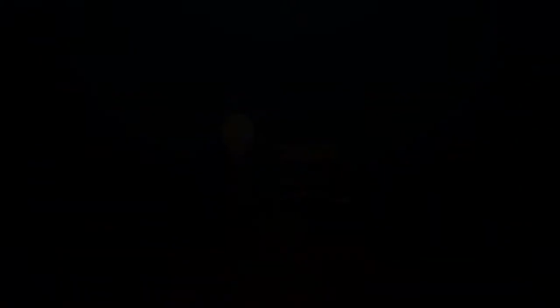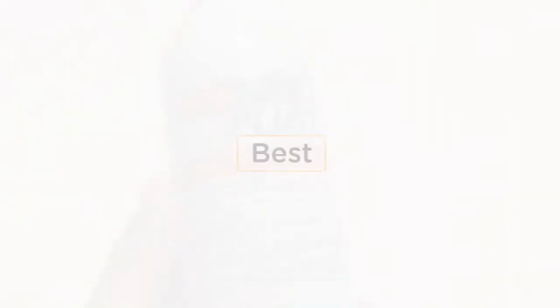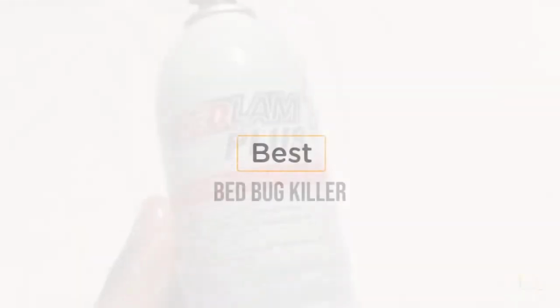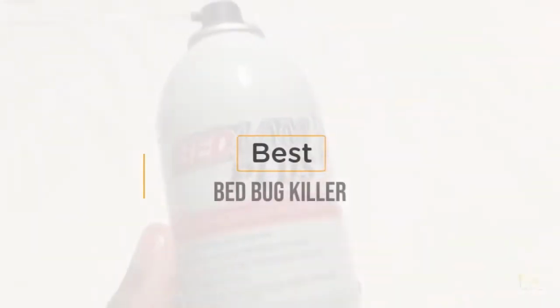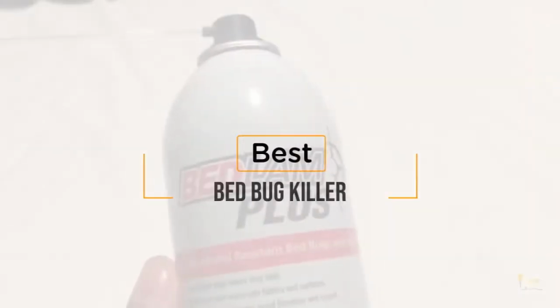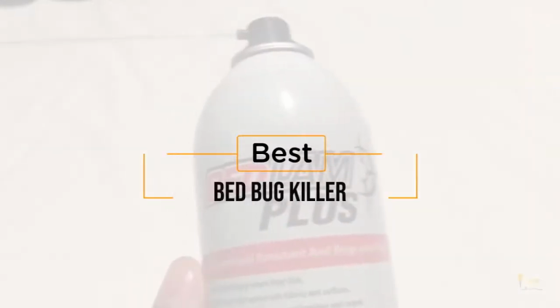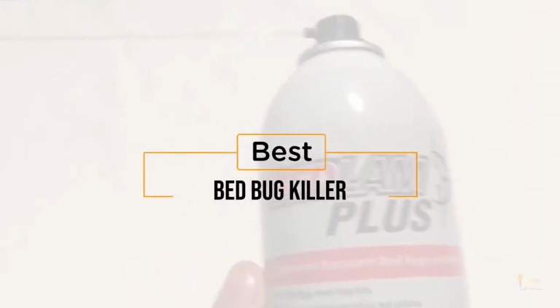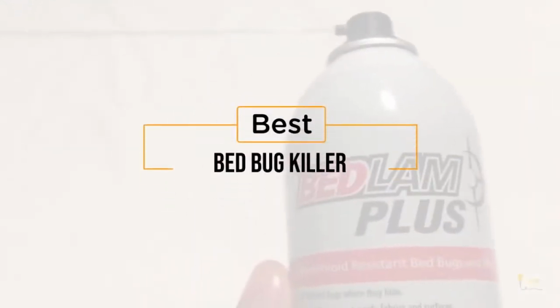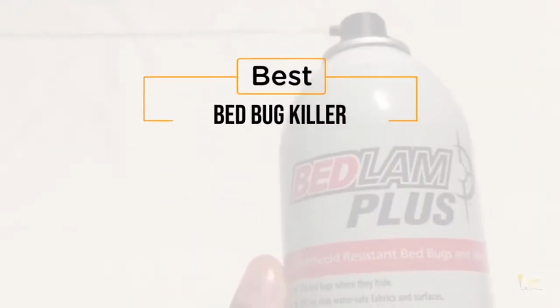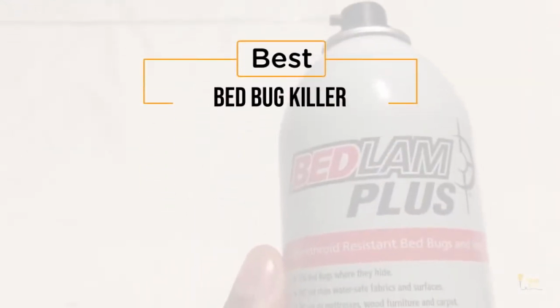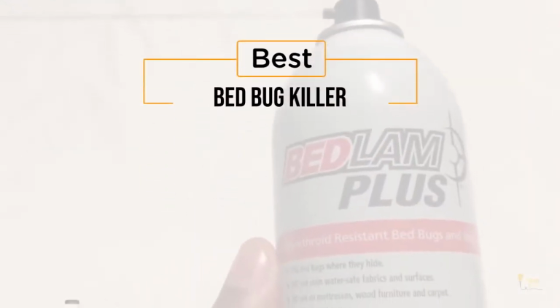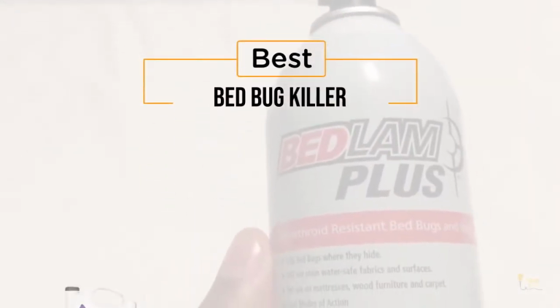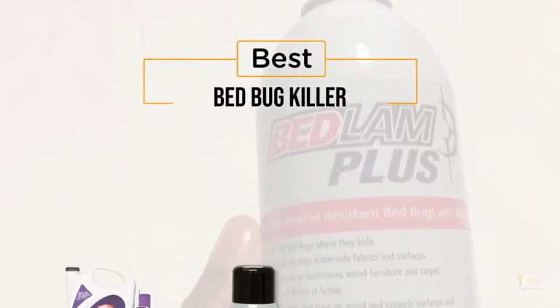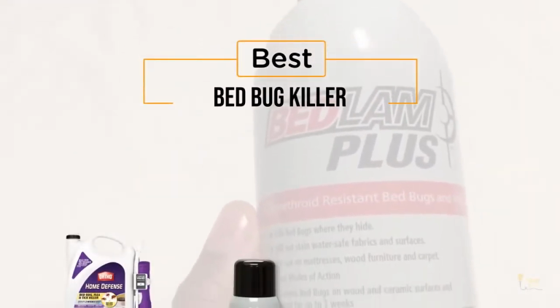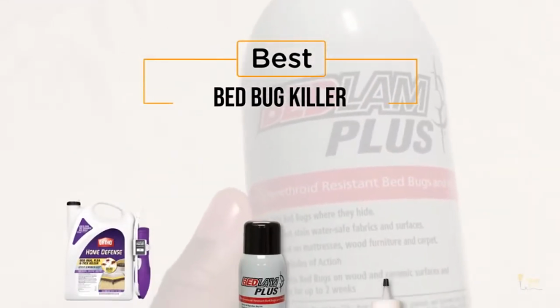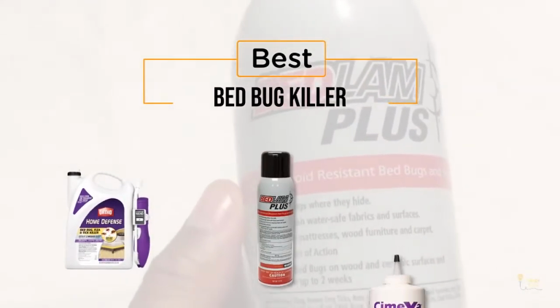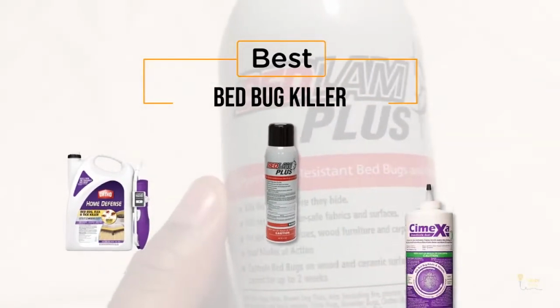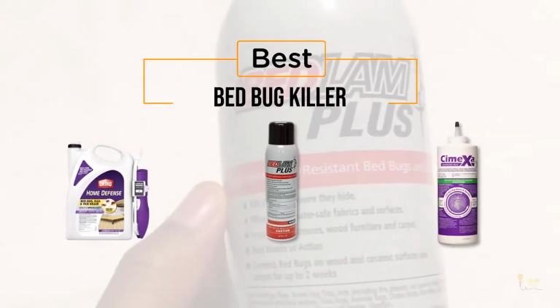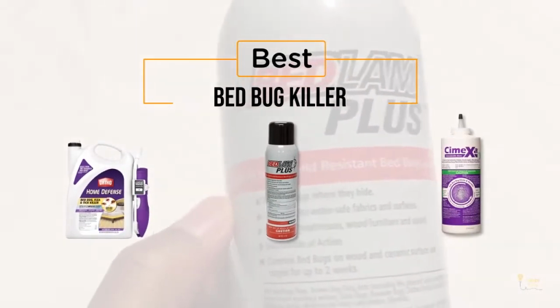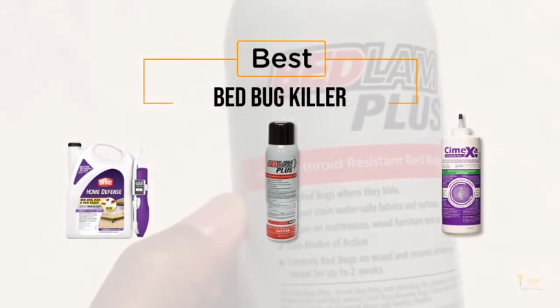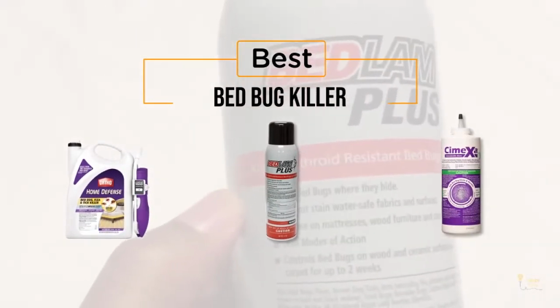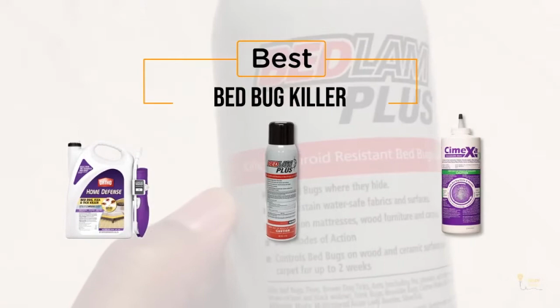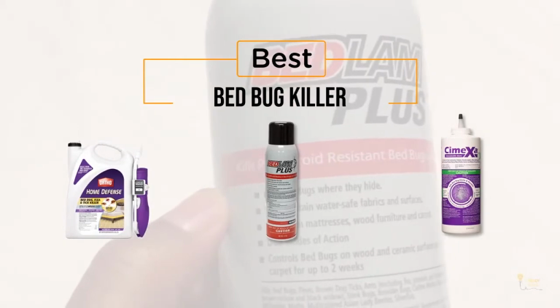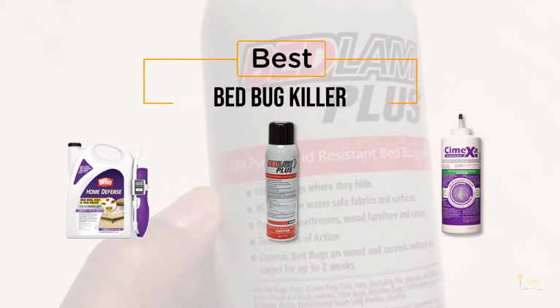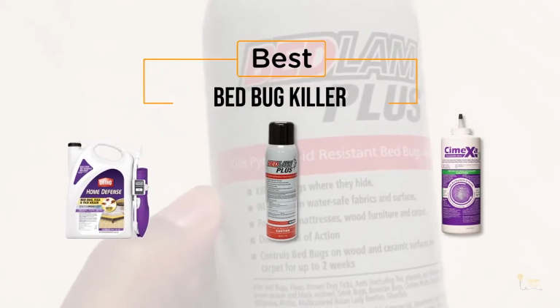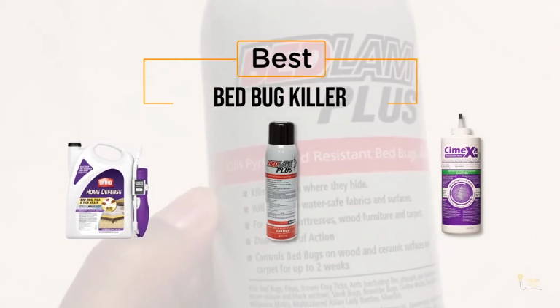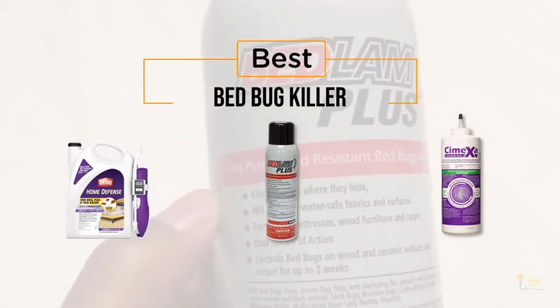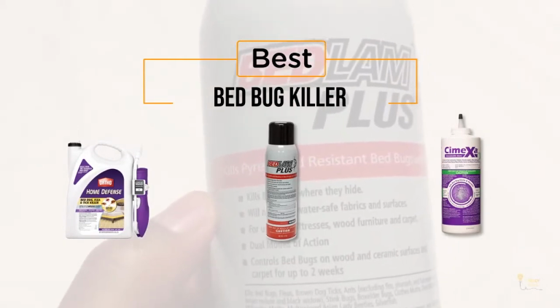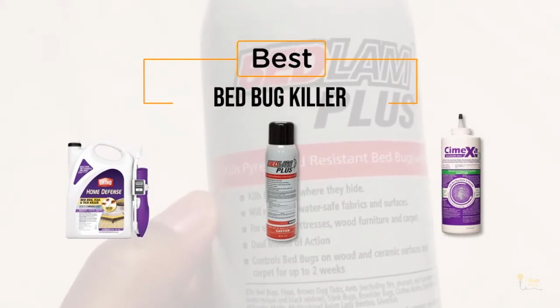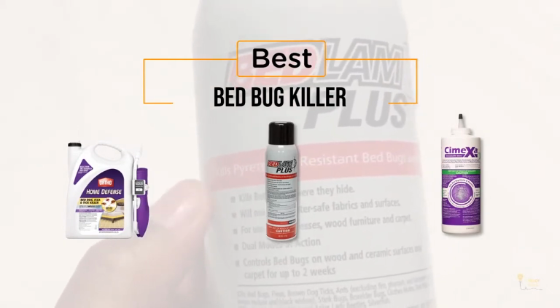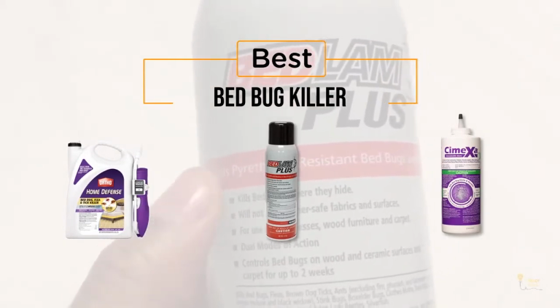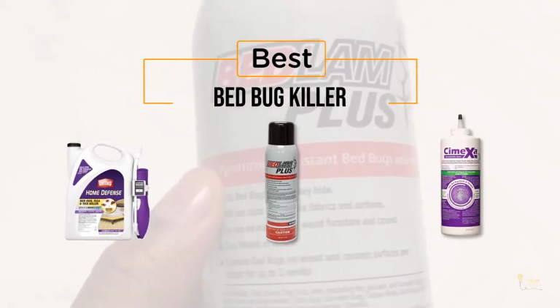If you're looking for the best bedbug killer, here's a collection you've got to see. Let's get started. At any time, you can click the circle for more info and real-time deals.